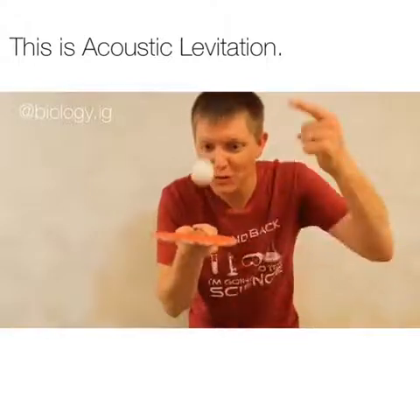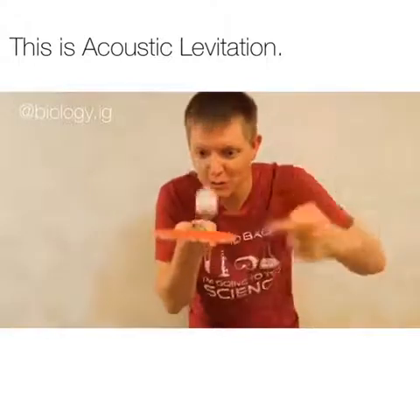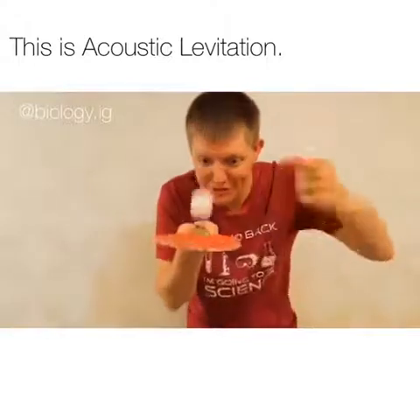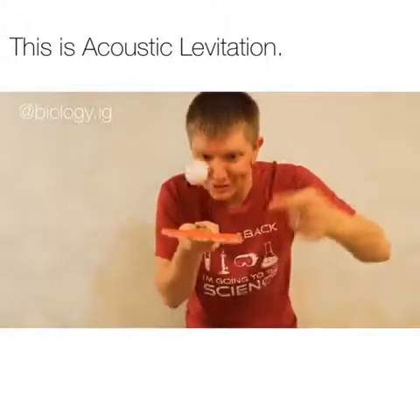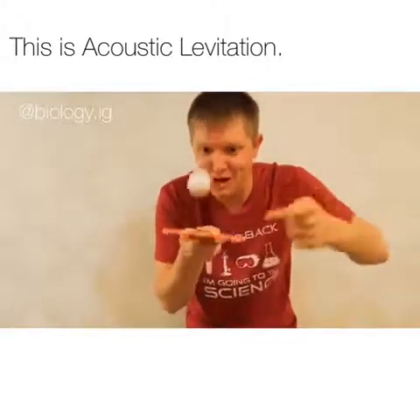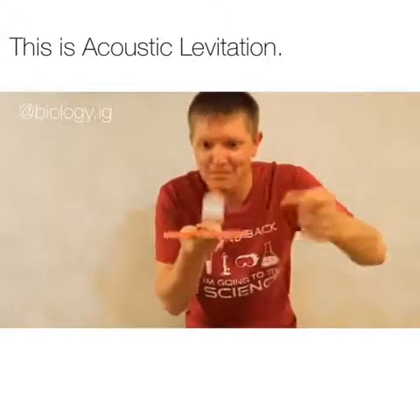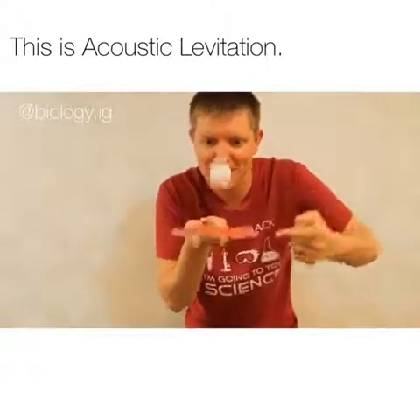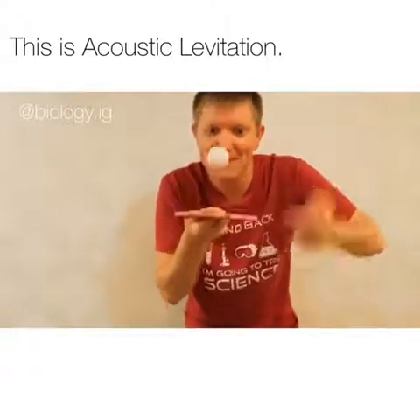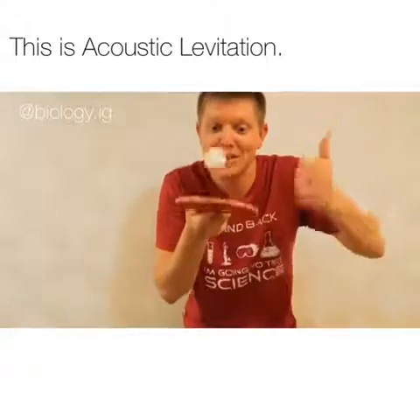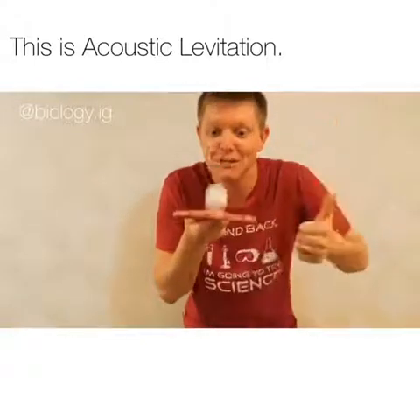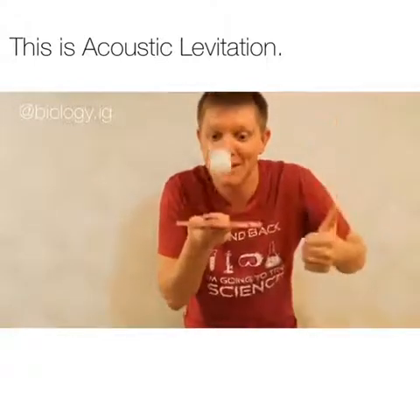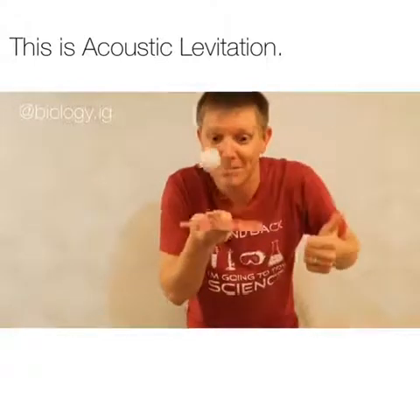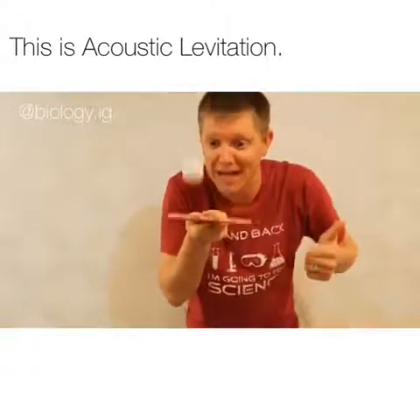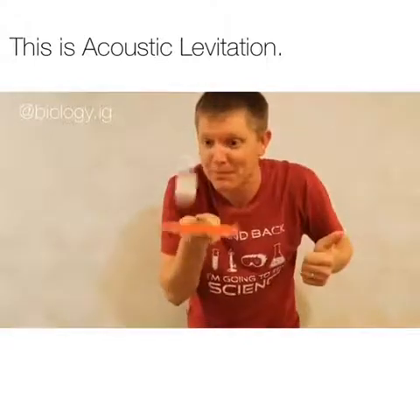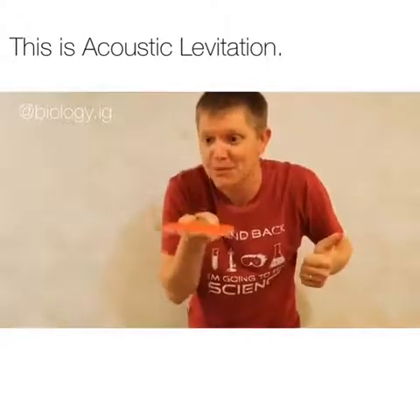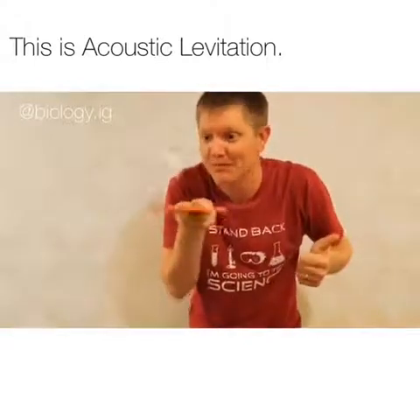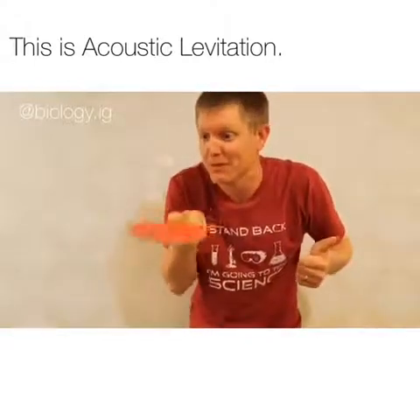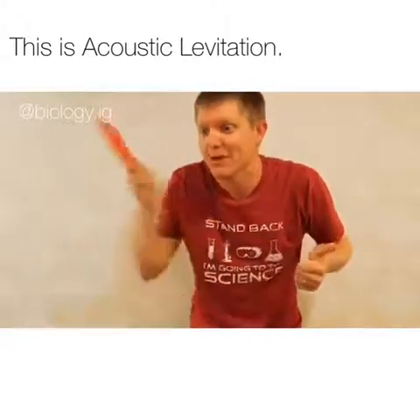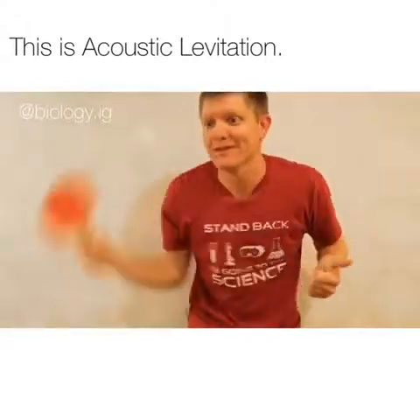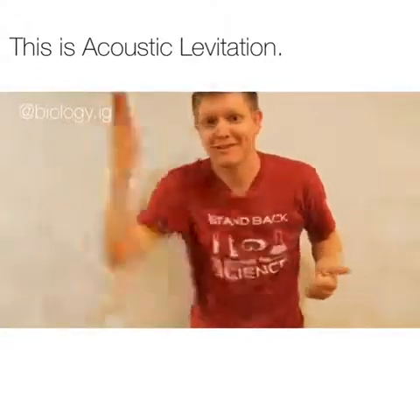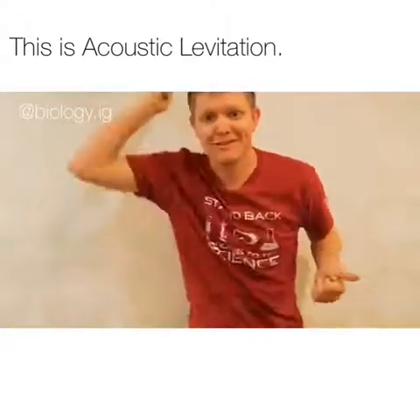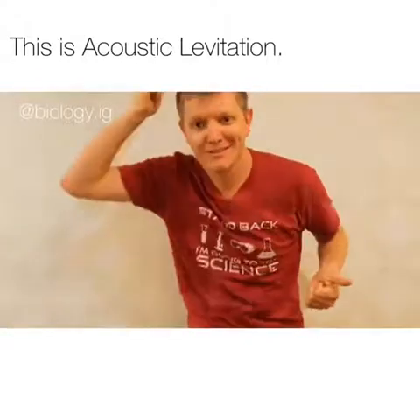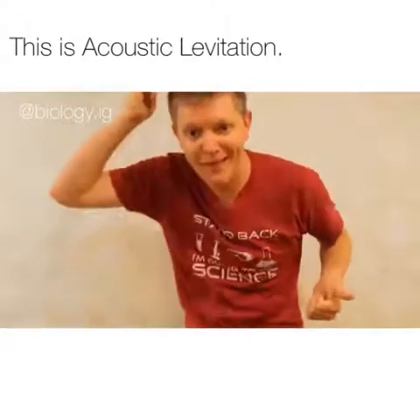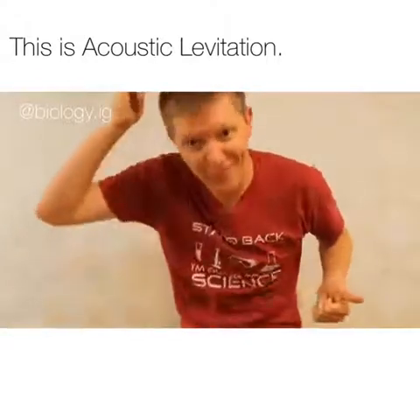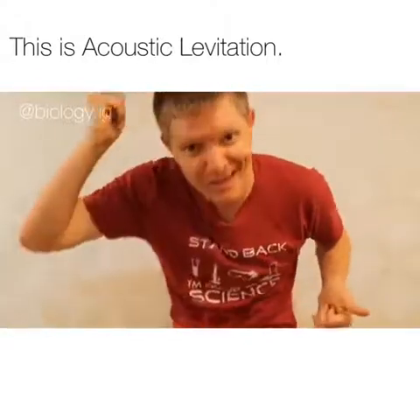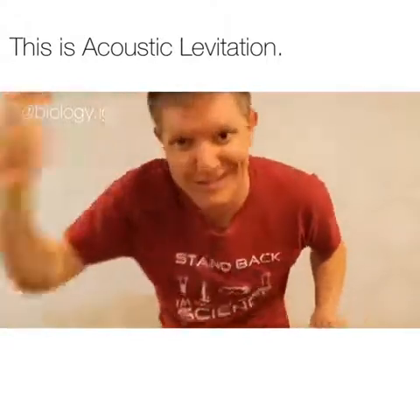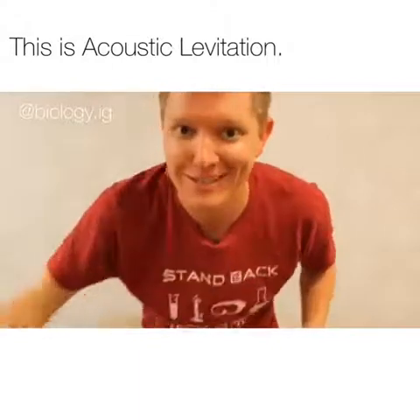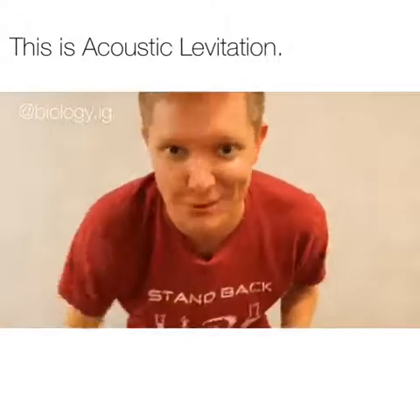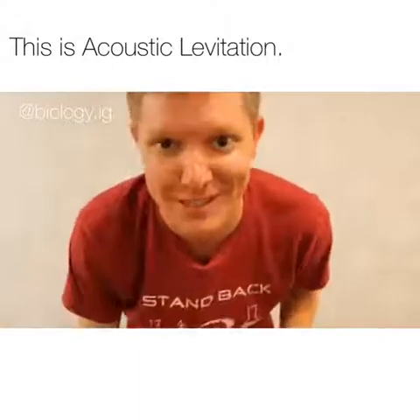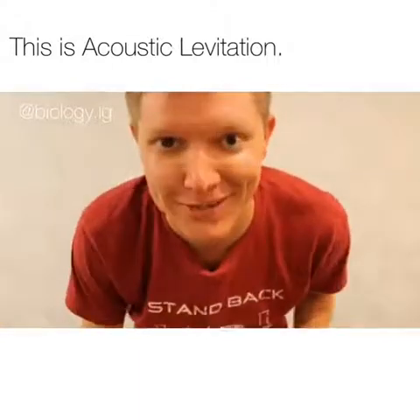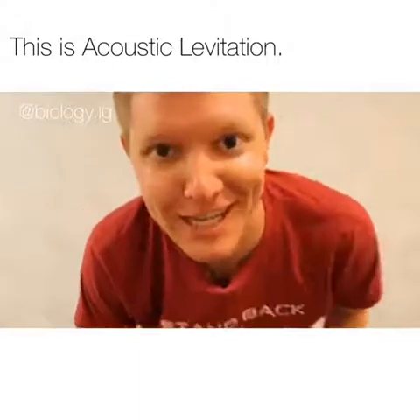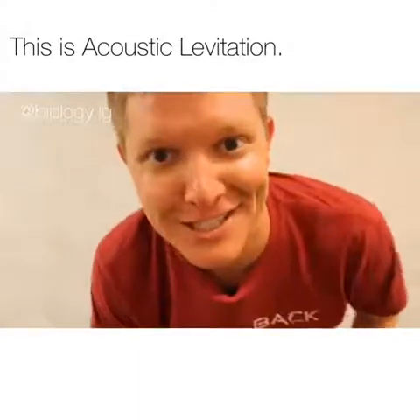The particle wants to drop, but it keeps getting knocked back up by the high pressure wave below it. And that is acoustic levitation.